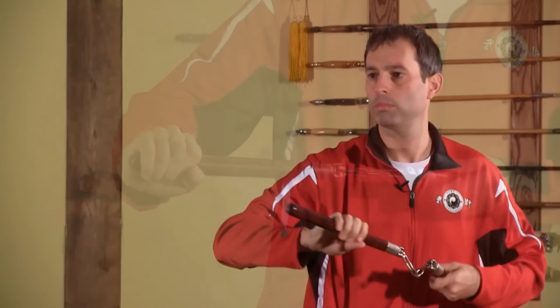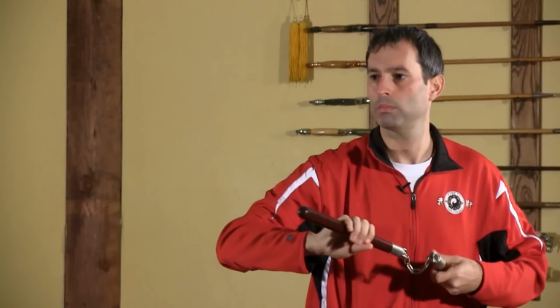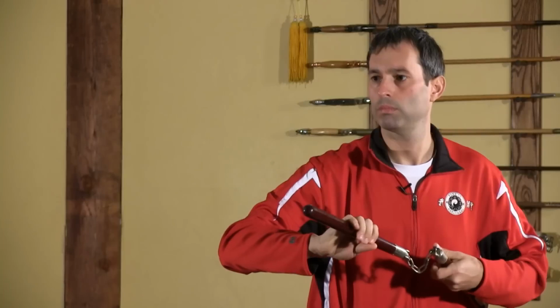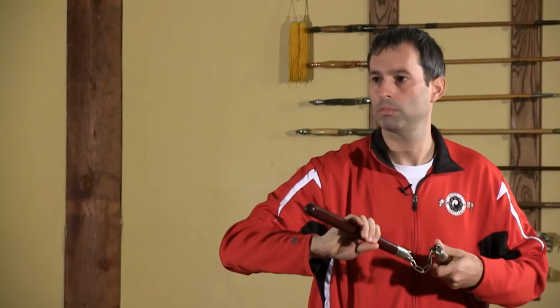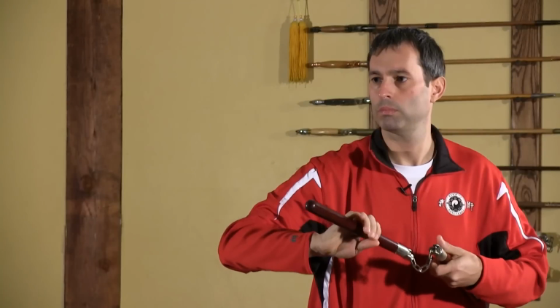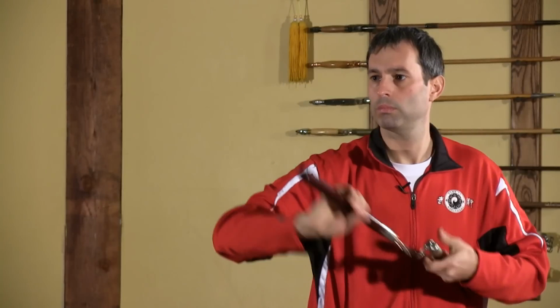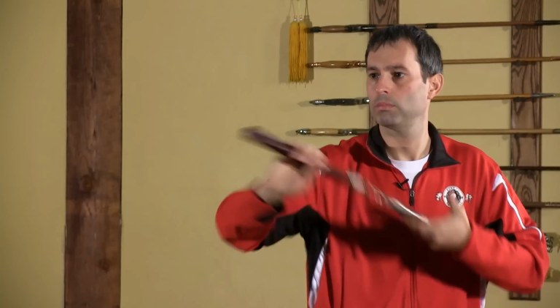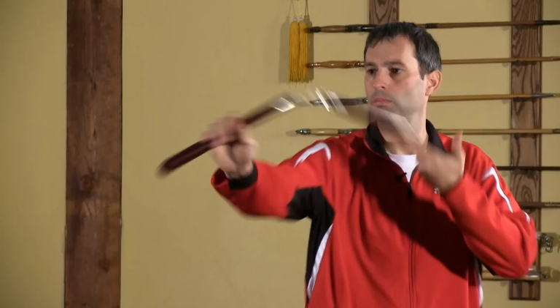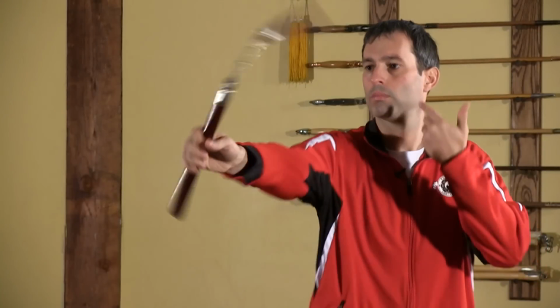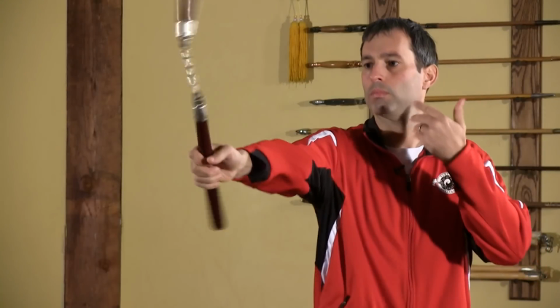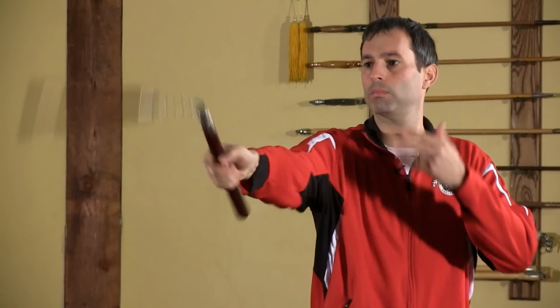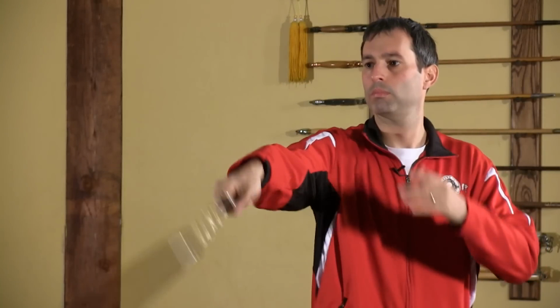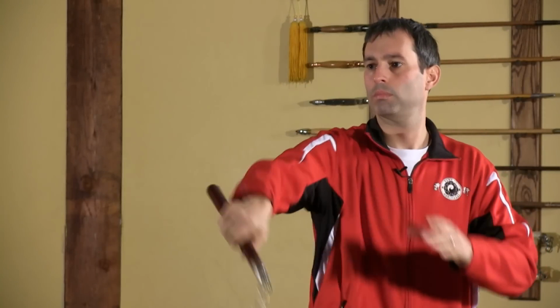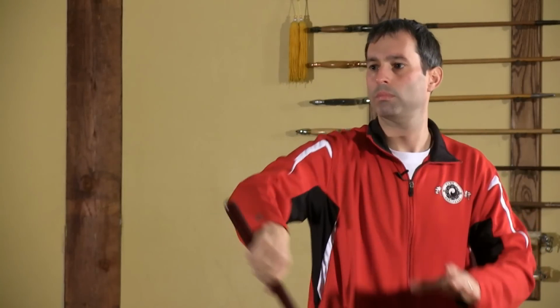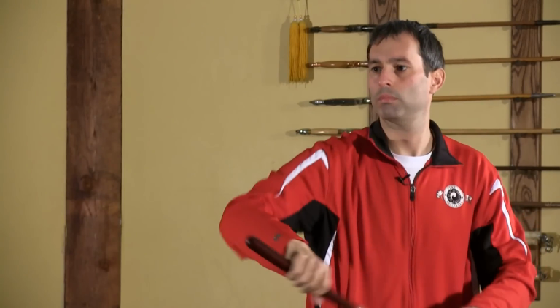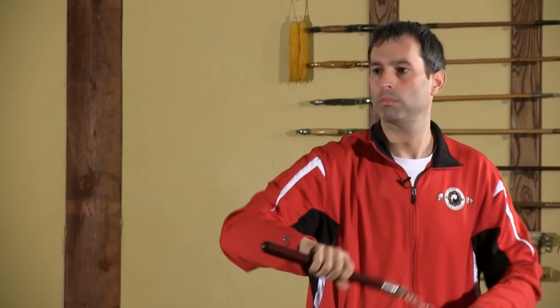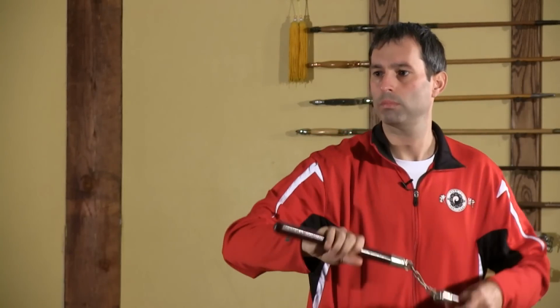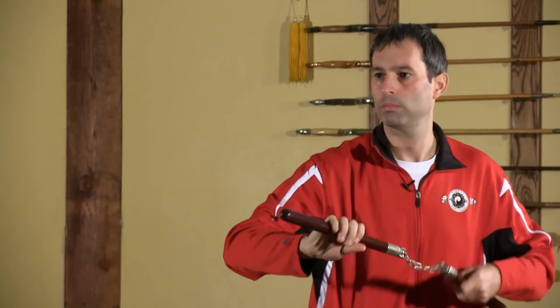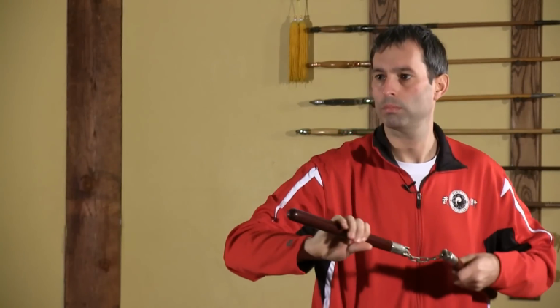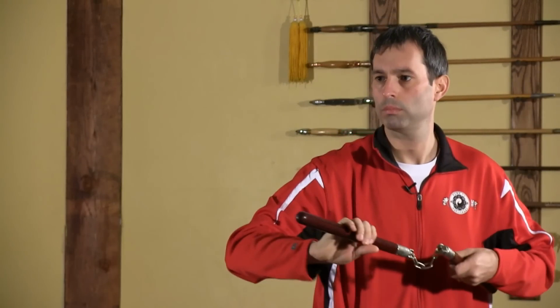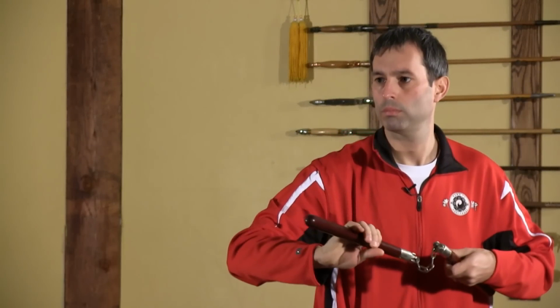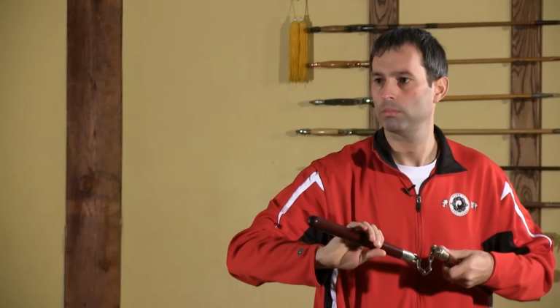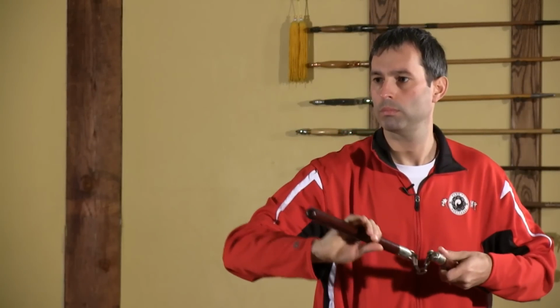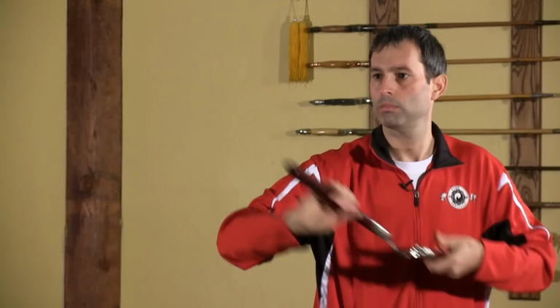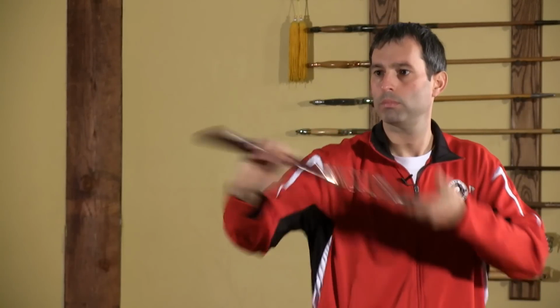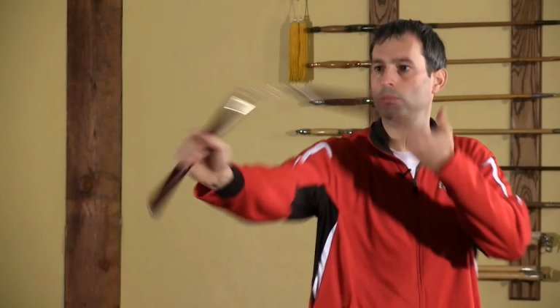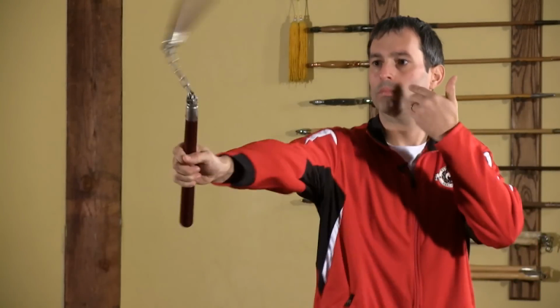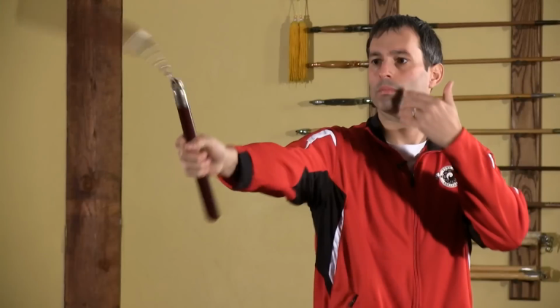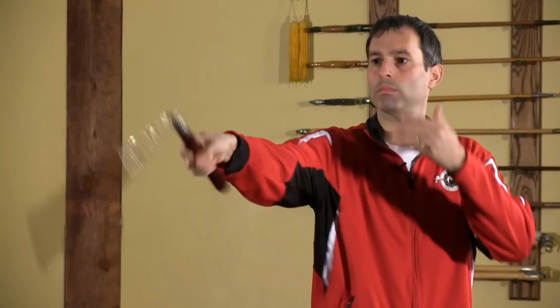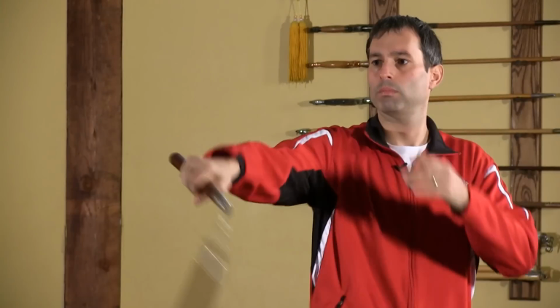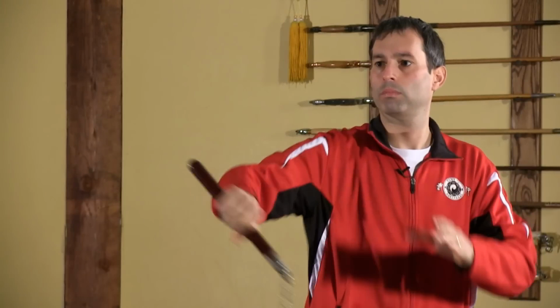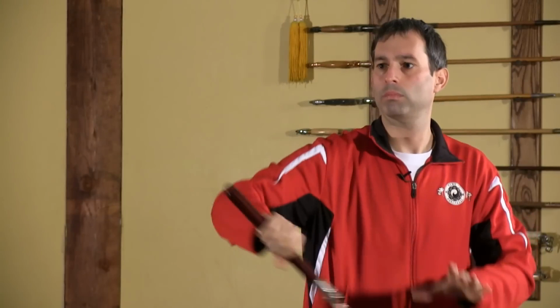If you wait until you strike to do this, you telegraph your movement, waste precious time, and usually wind up with a jerky, less consistent strike.